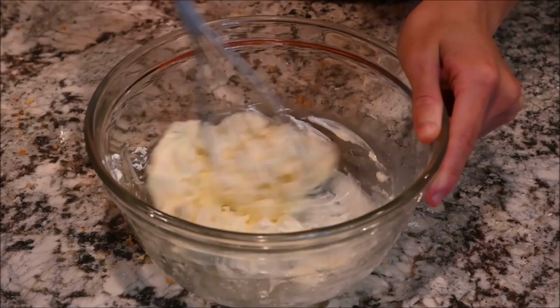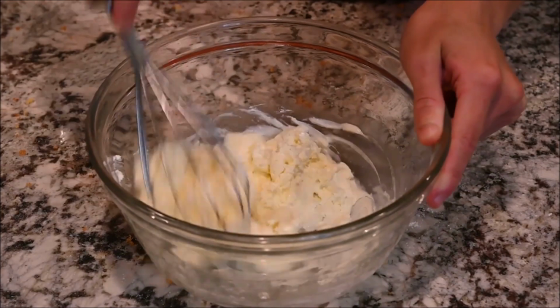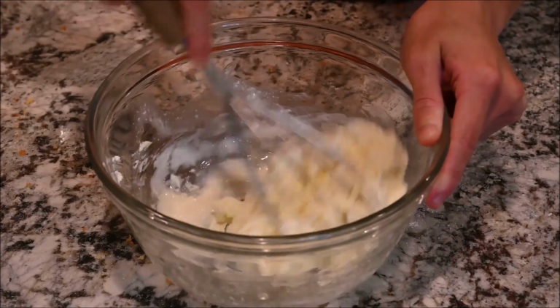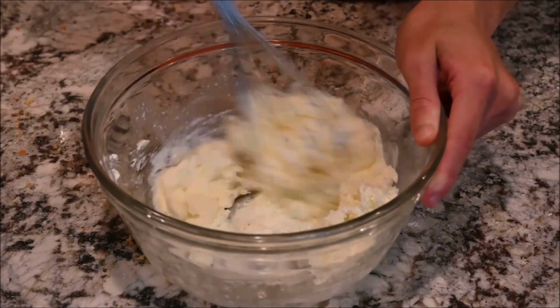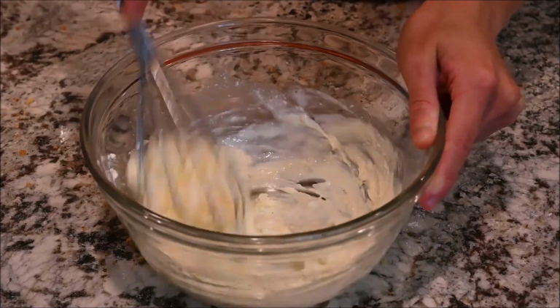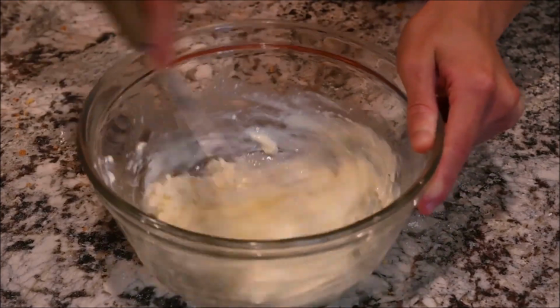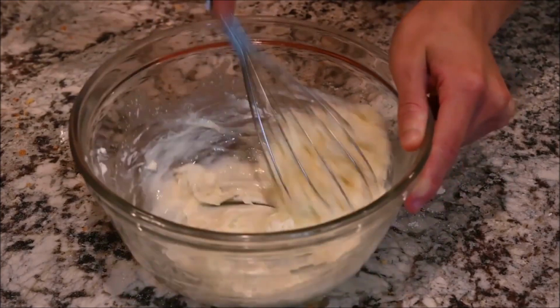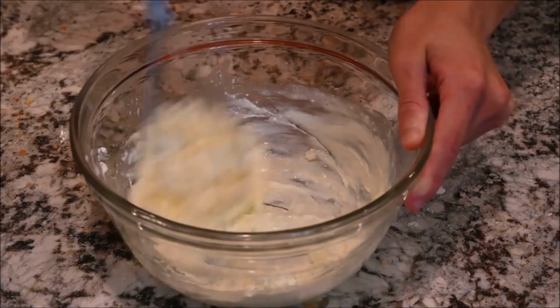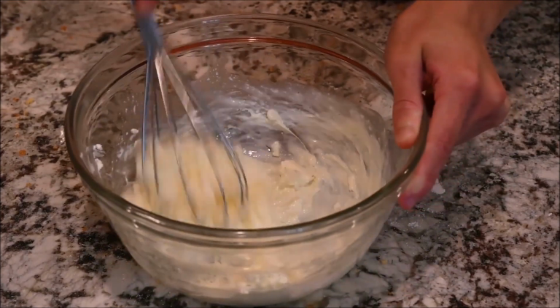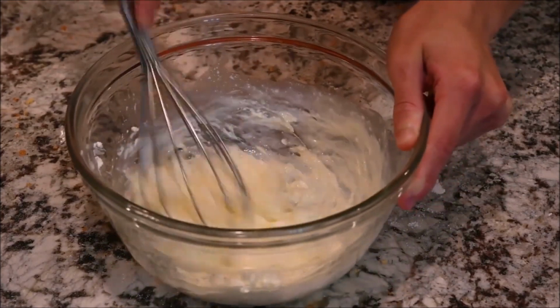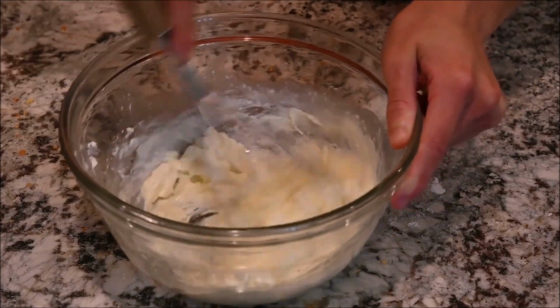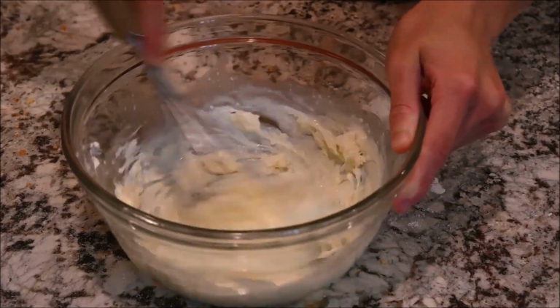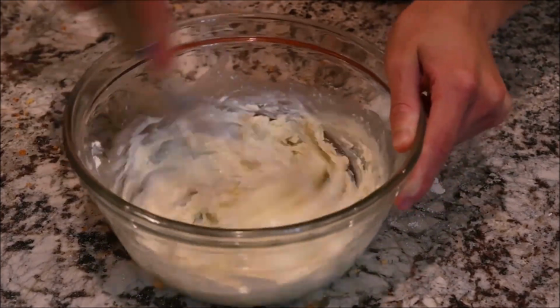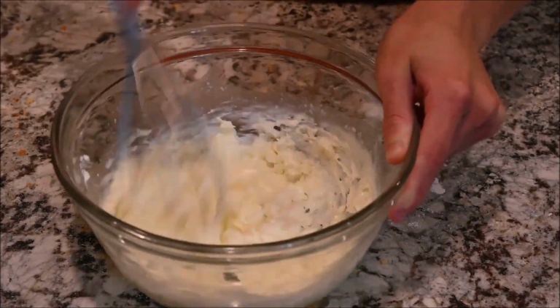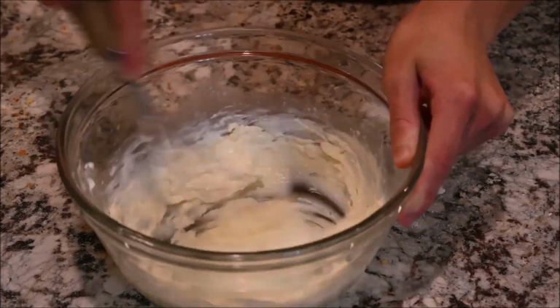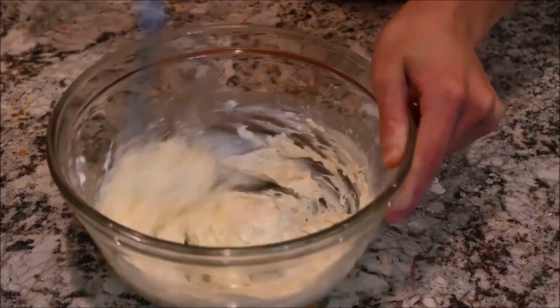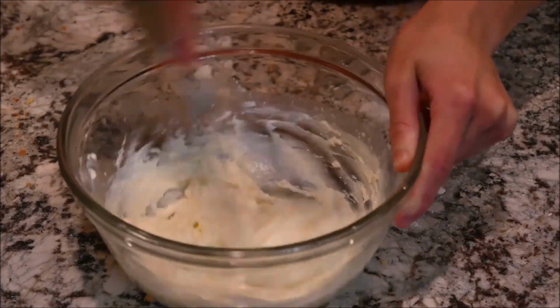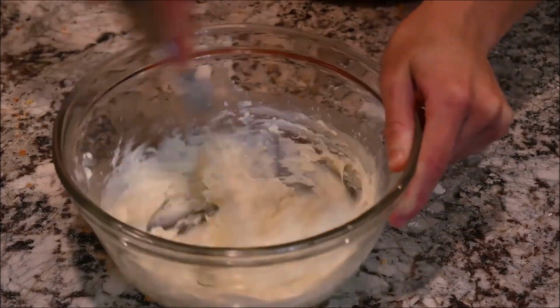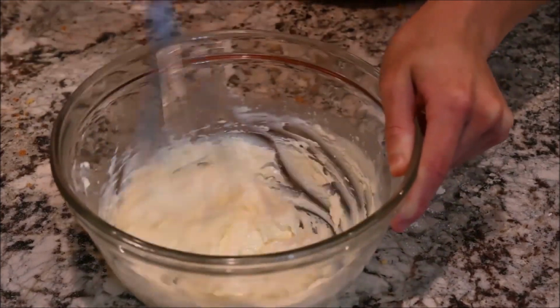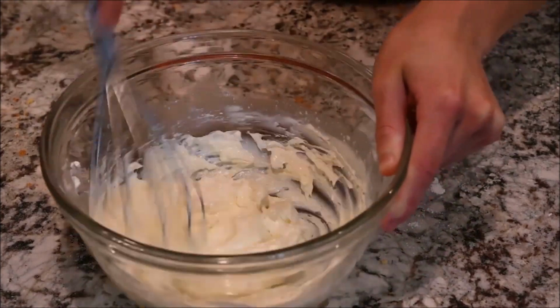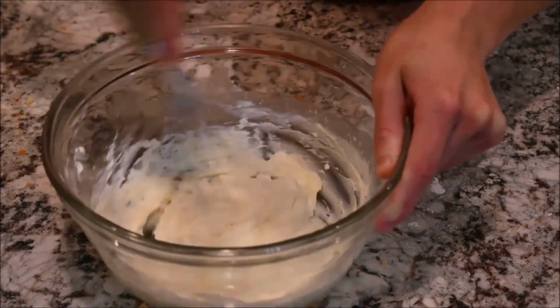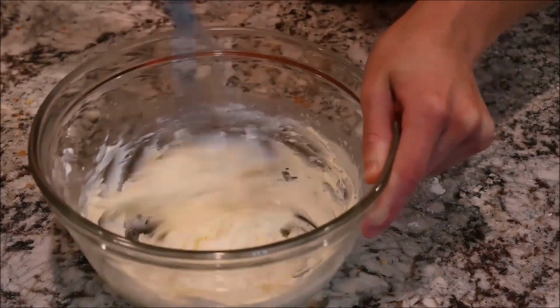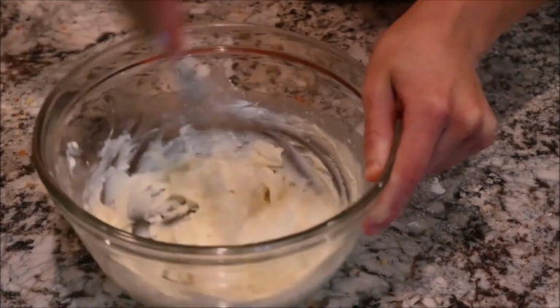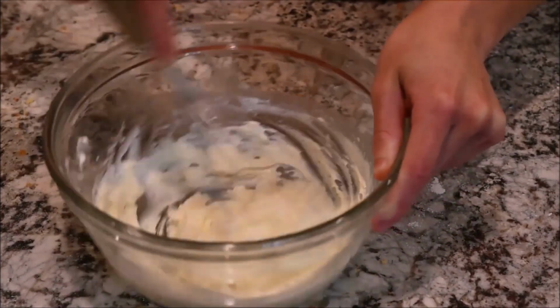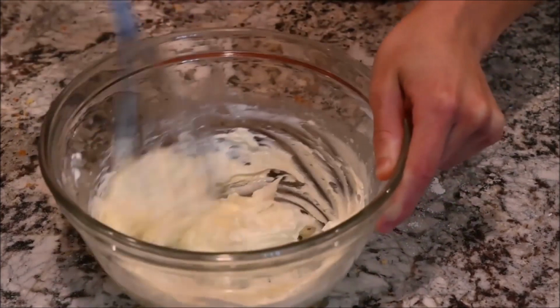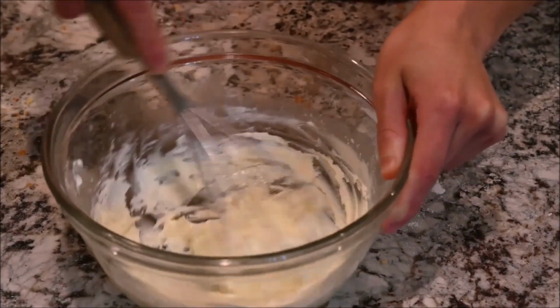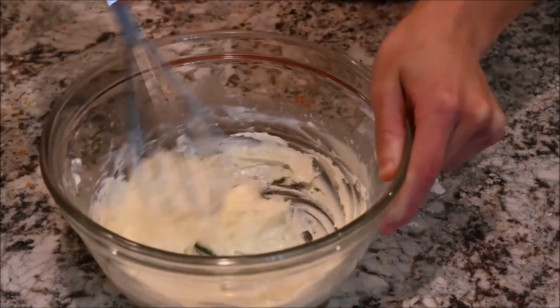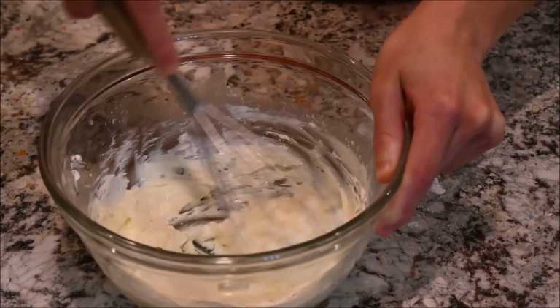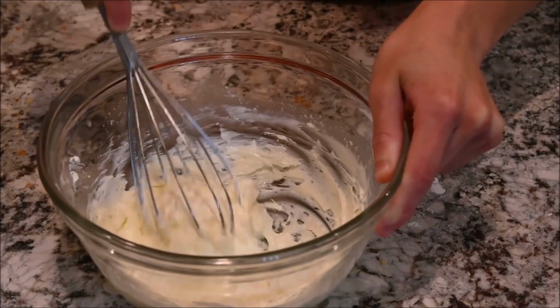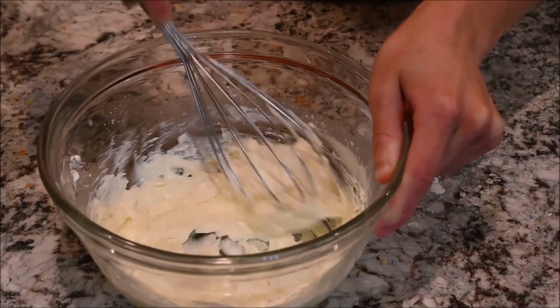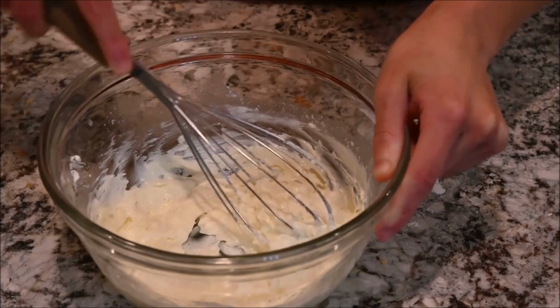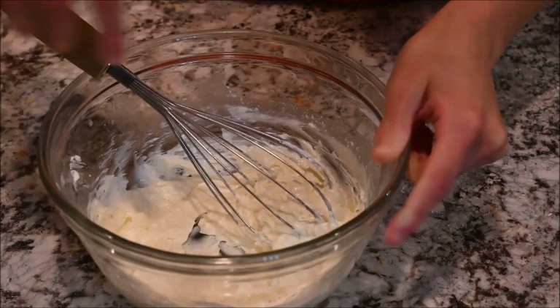Mix the cream cheese with the vanilla extract, sugar, lemon juice, and plain yogurt.